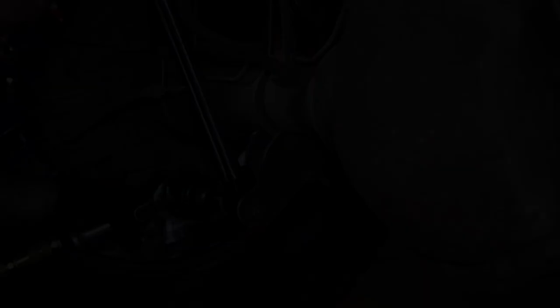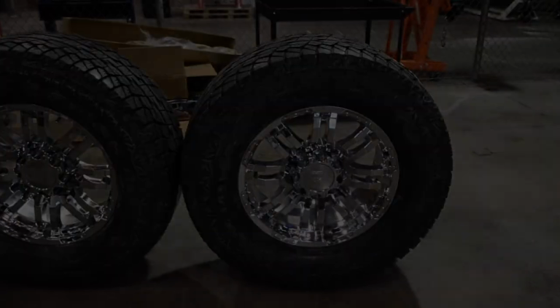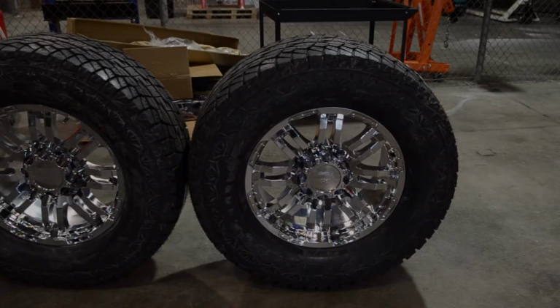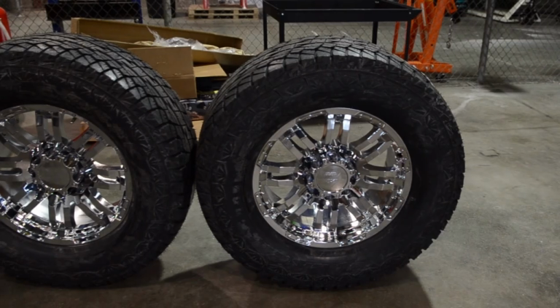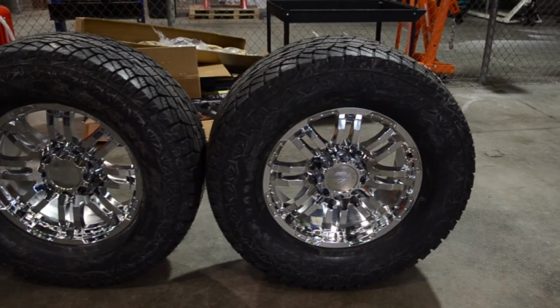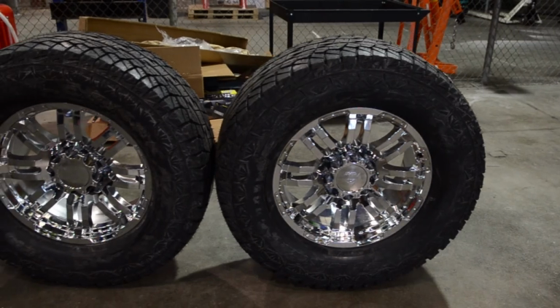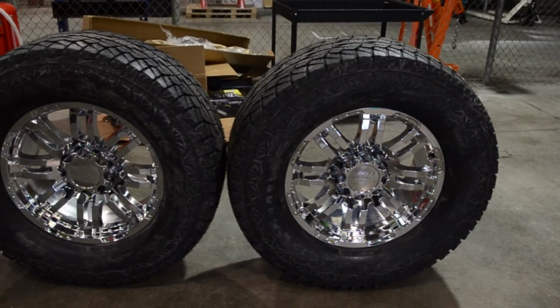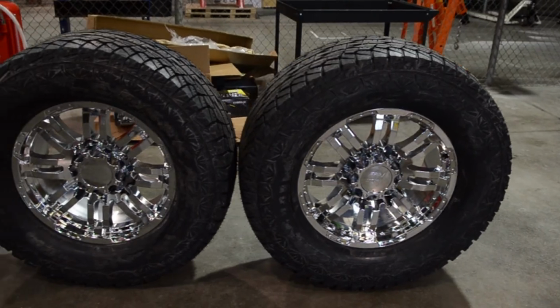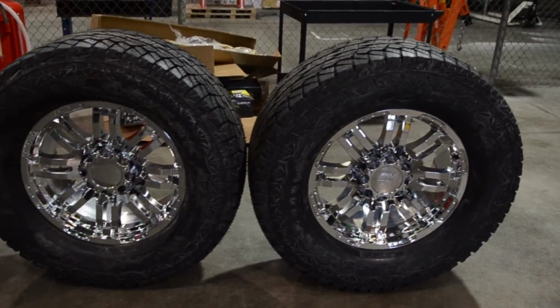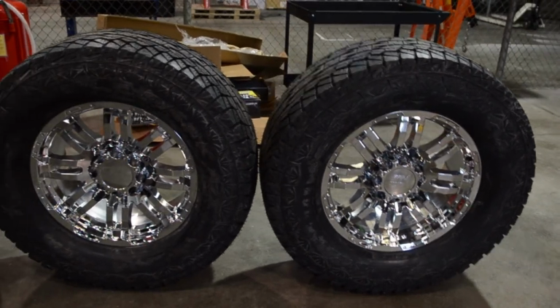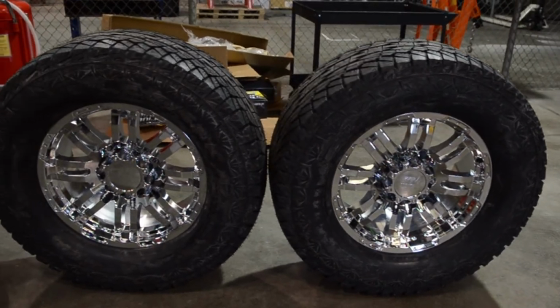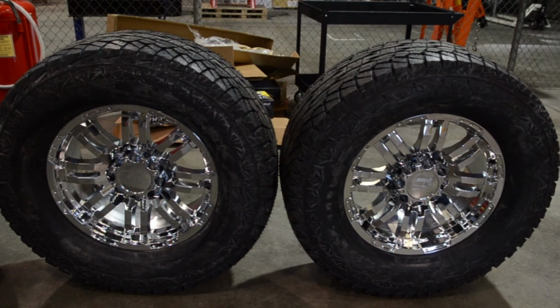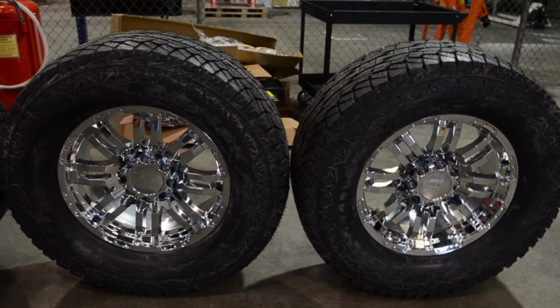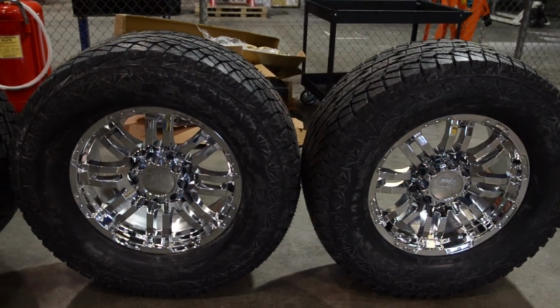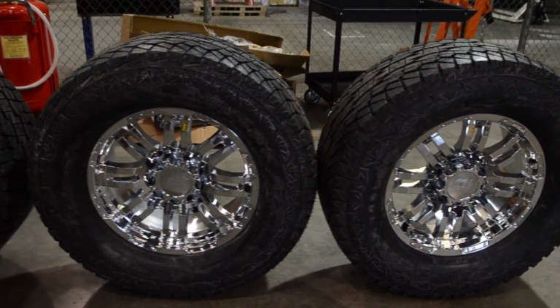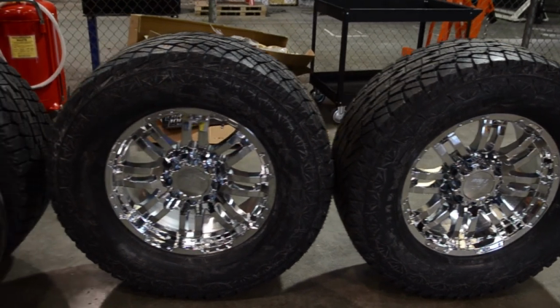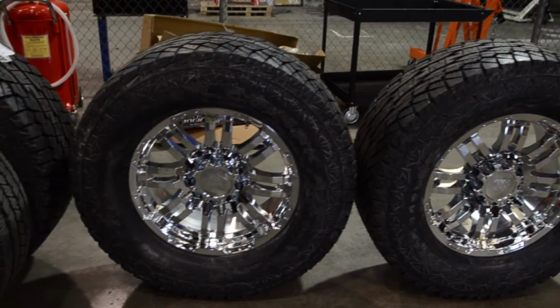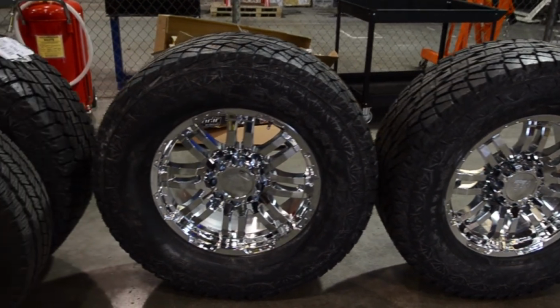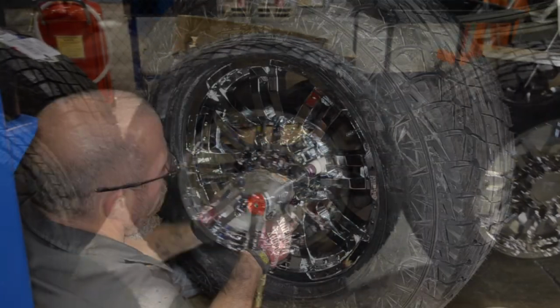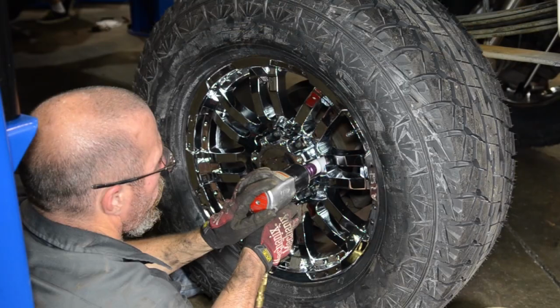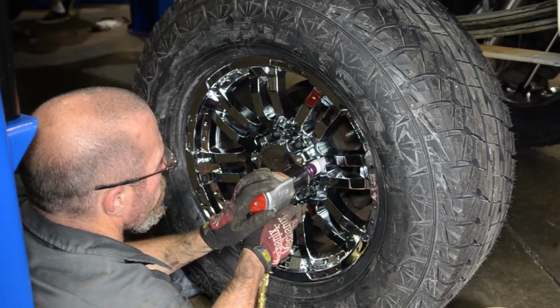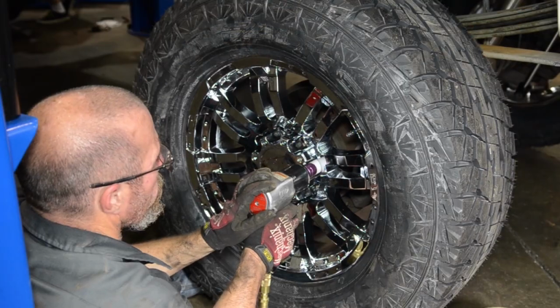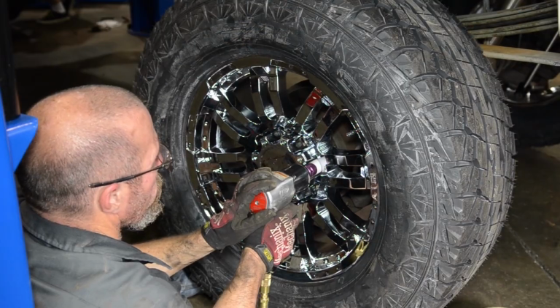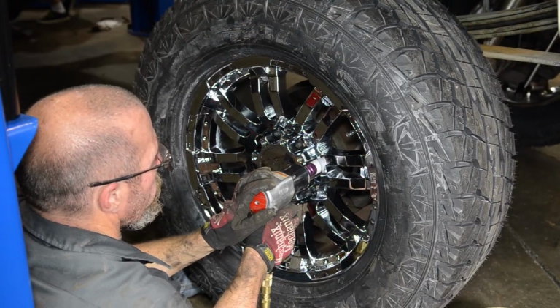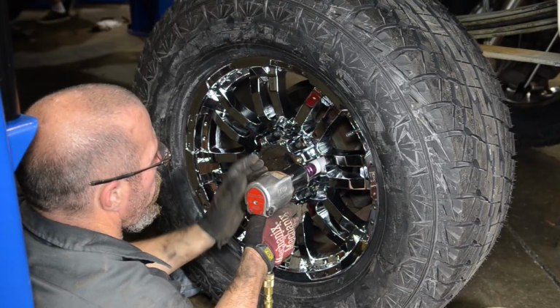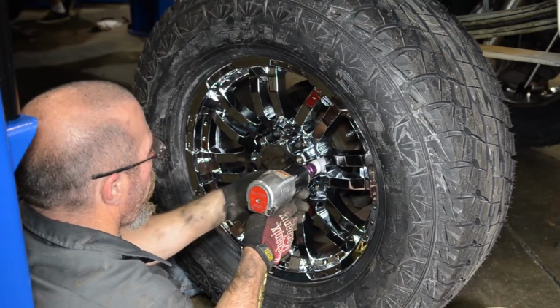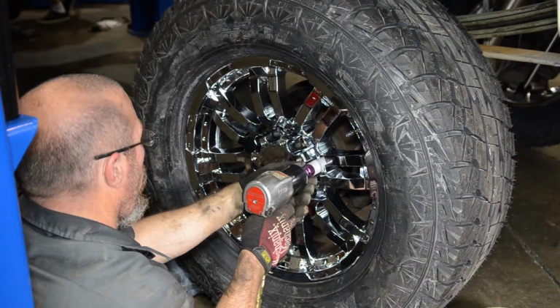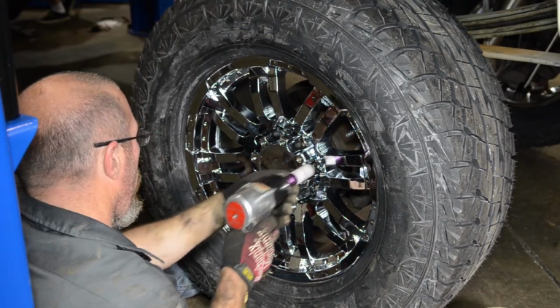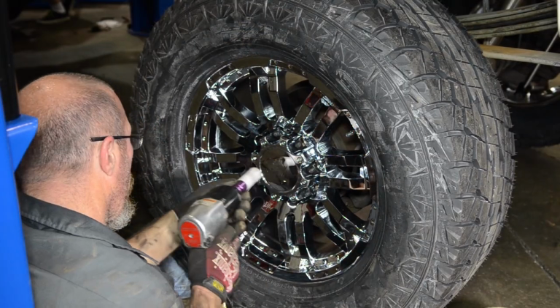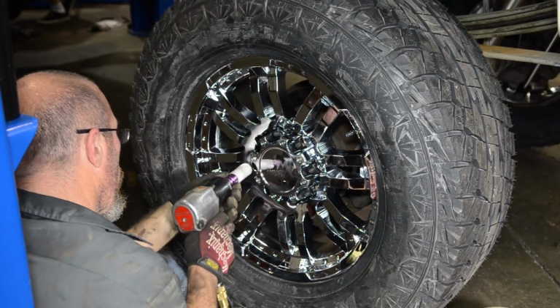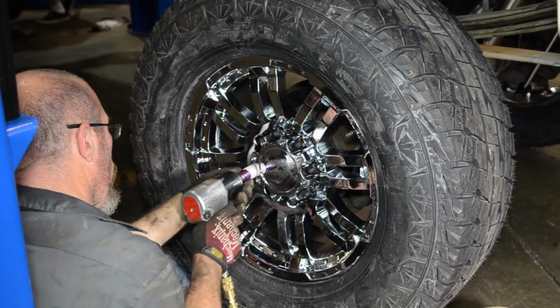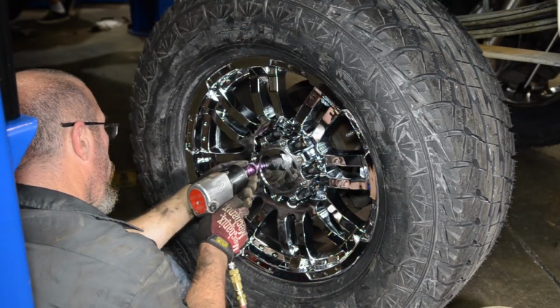Finally, we were able to bolt on our 20x9 Vision Warrior wheels and 355-60R20 Falcon Wild Peak all-terrain tires.